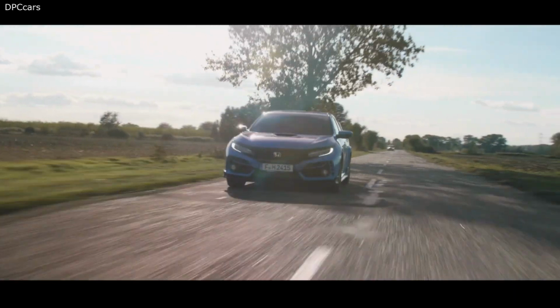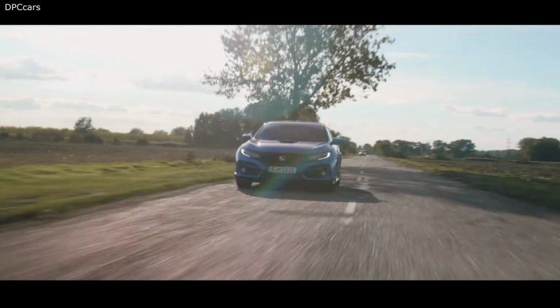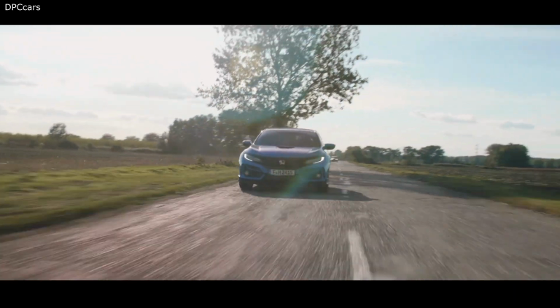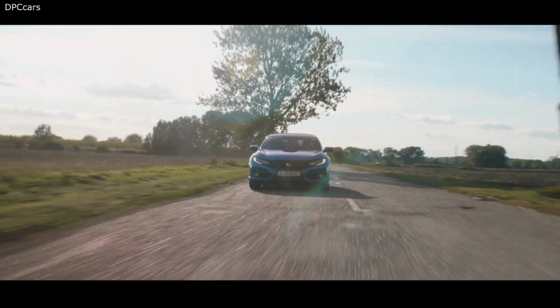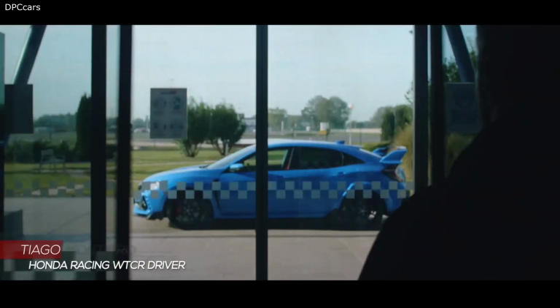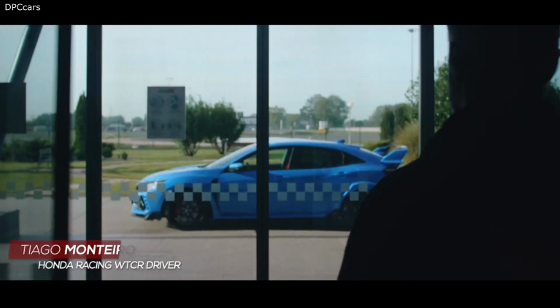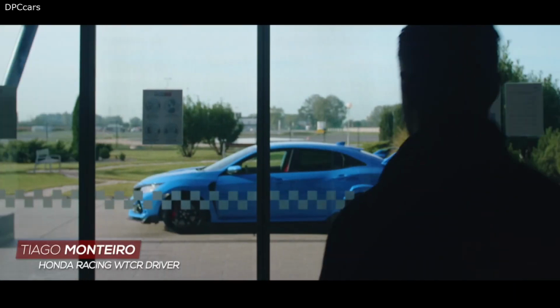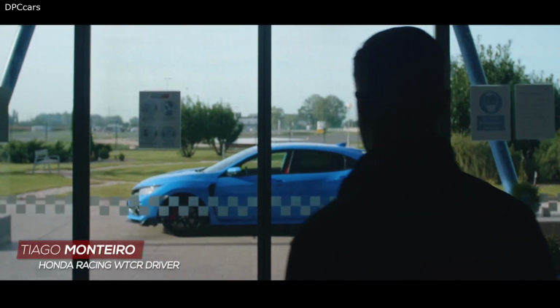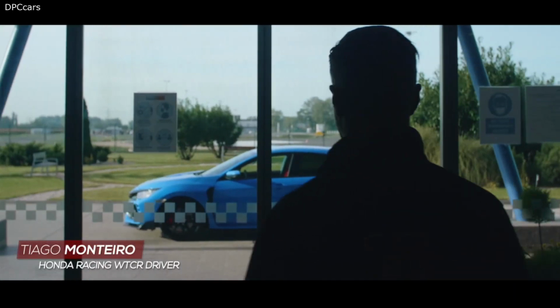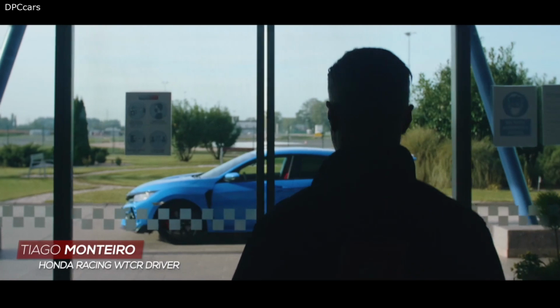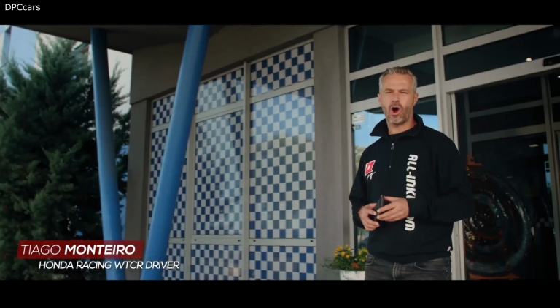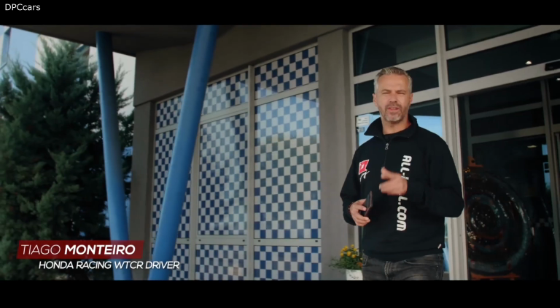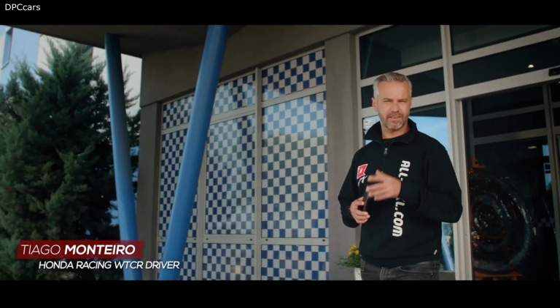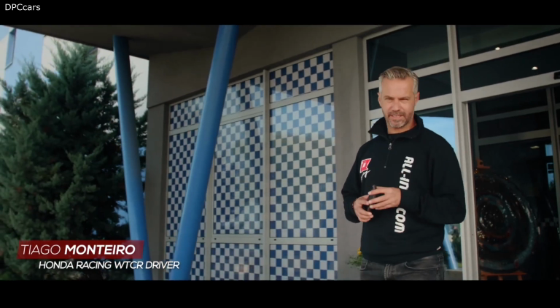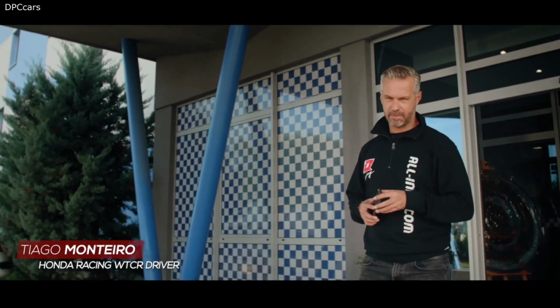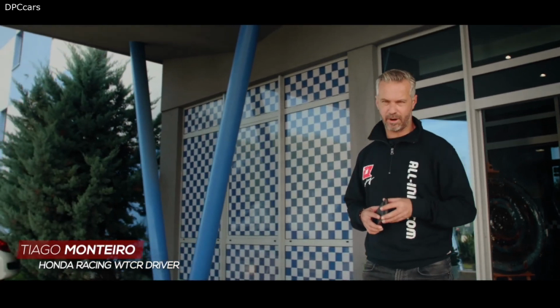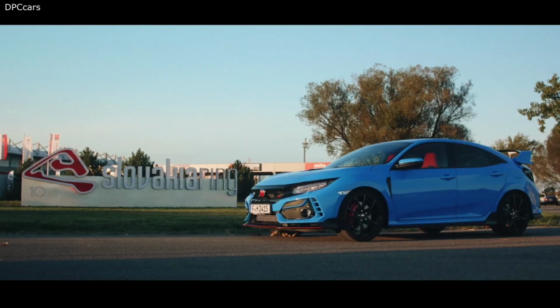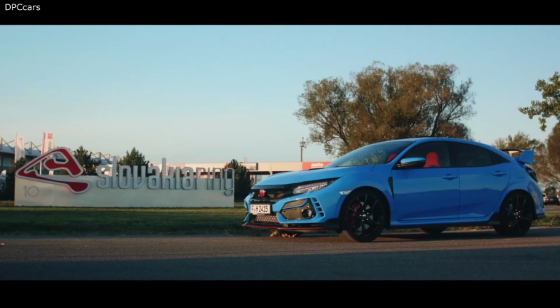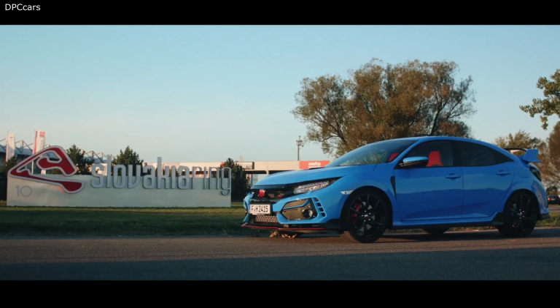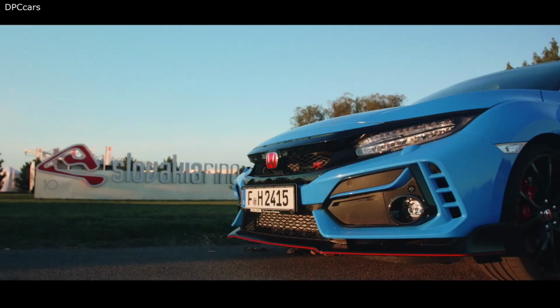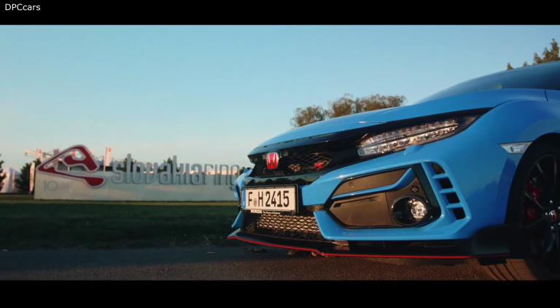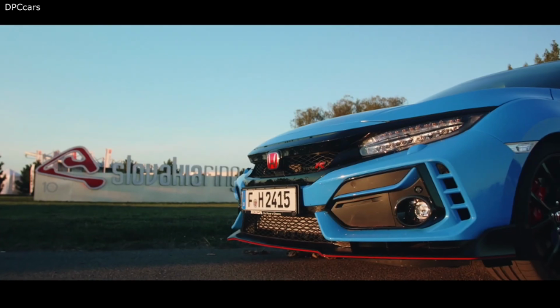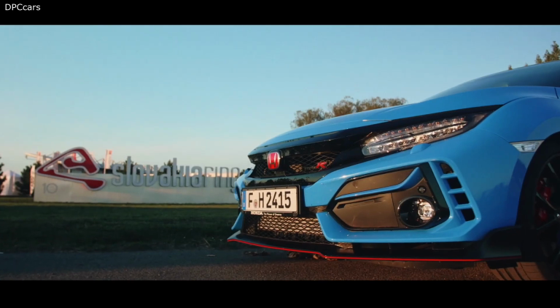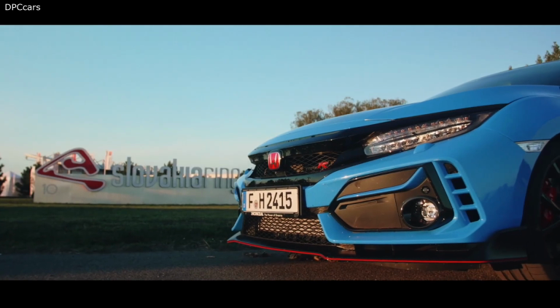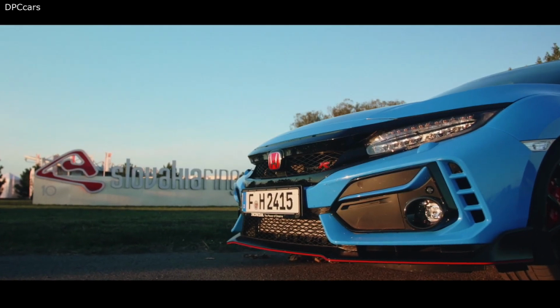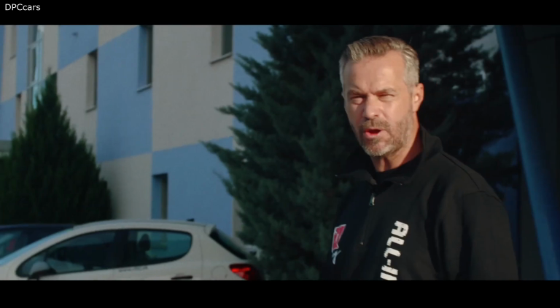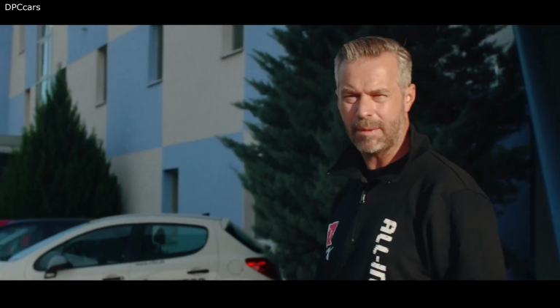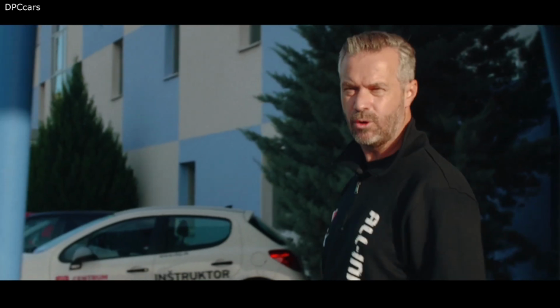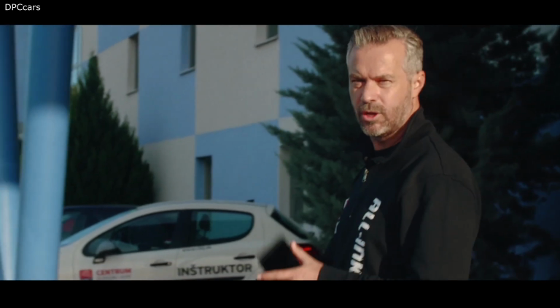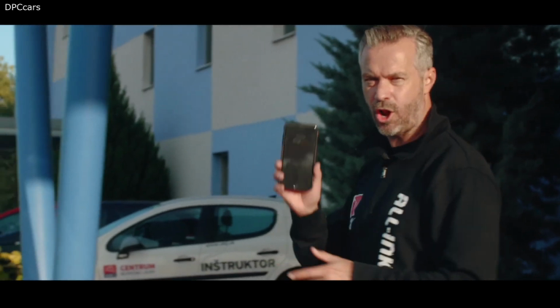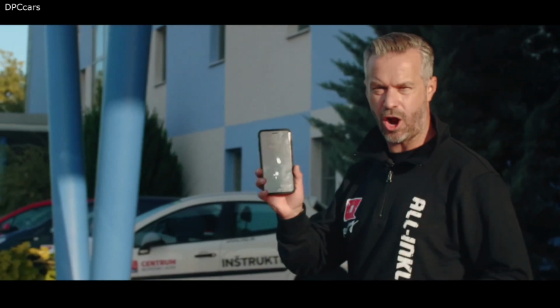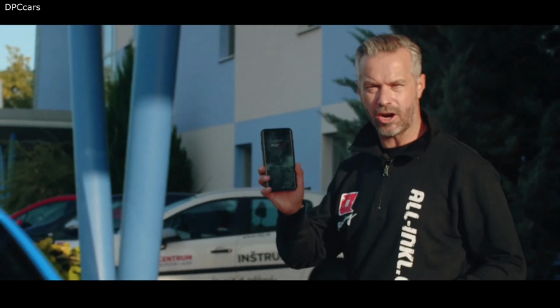There is nothing on the road quite like the Honda Civic Type R, and now it just got even better with a new app called LogR.